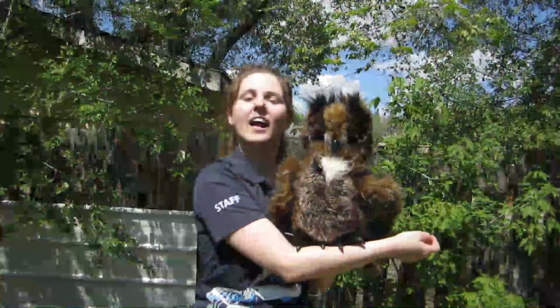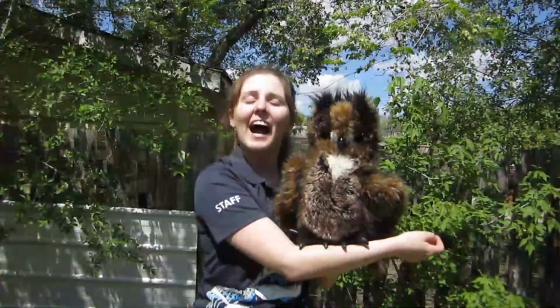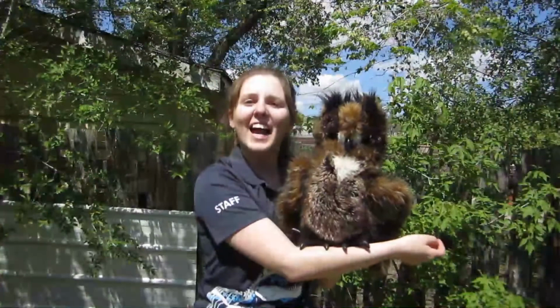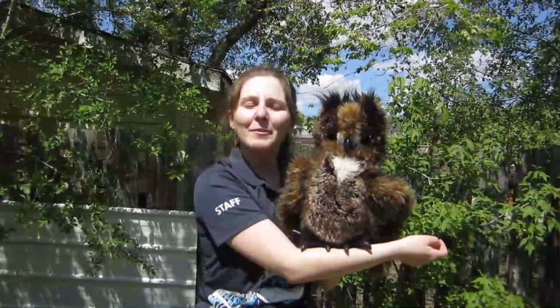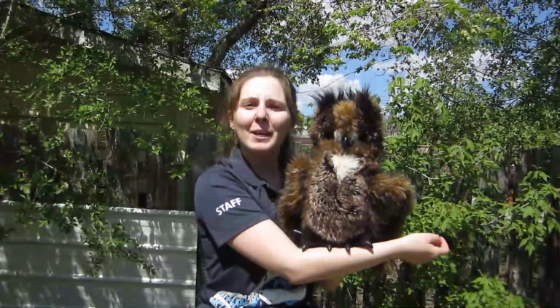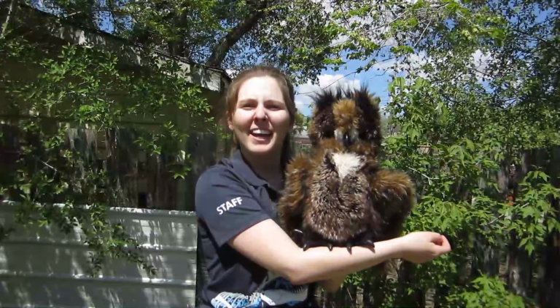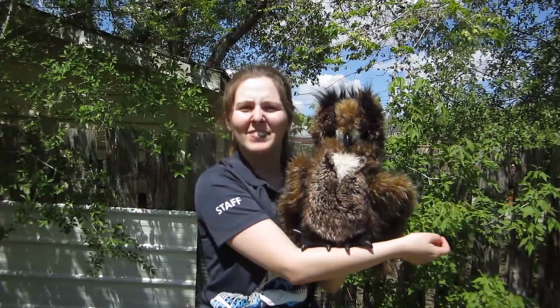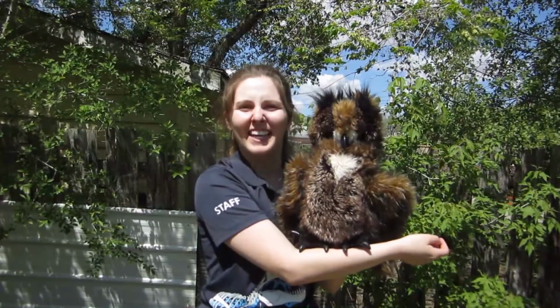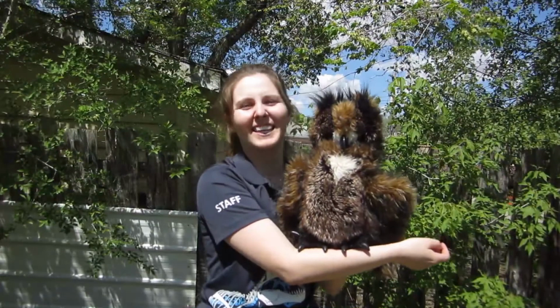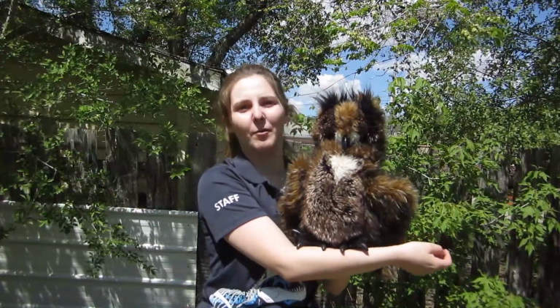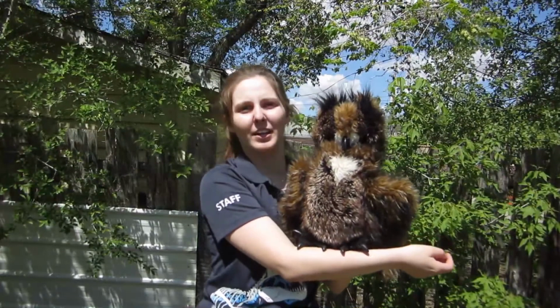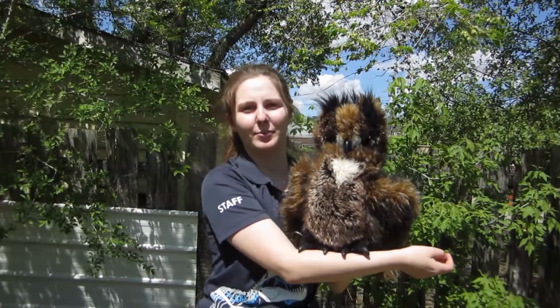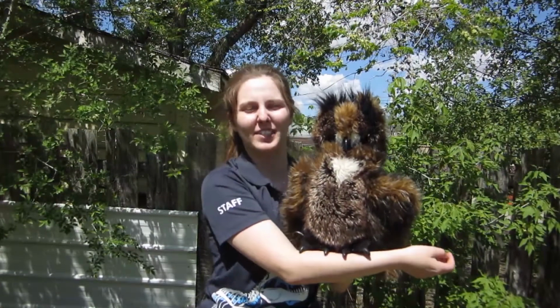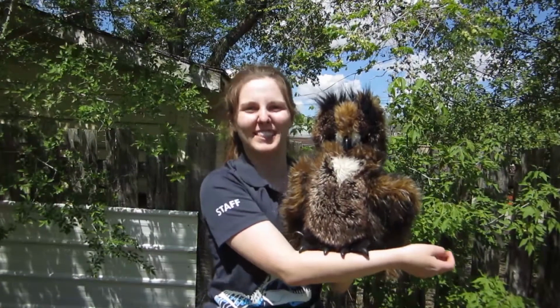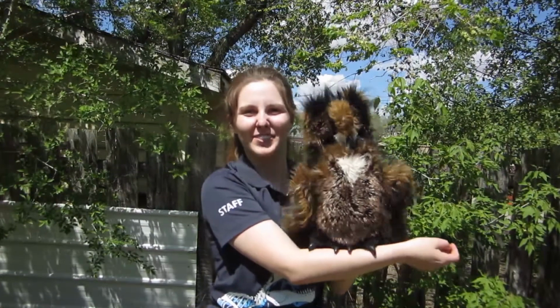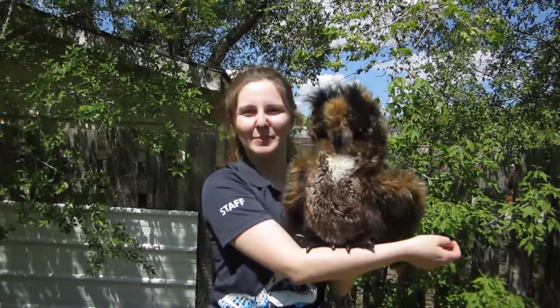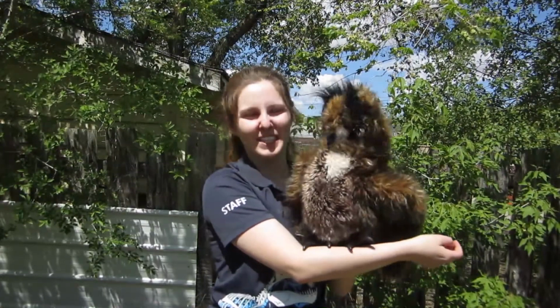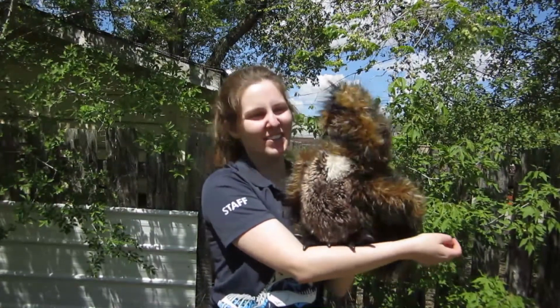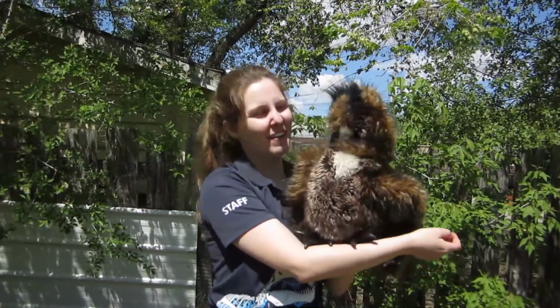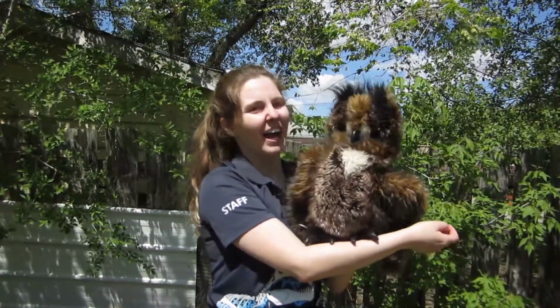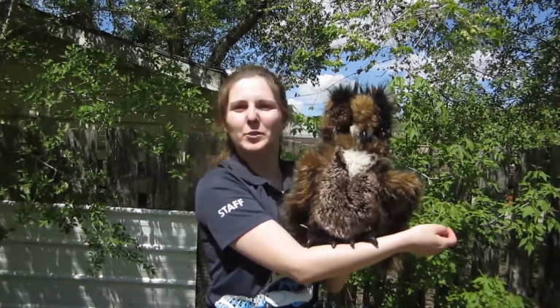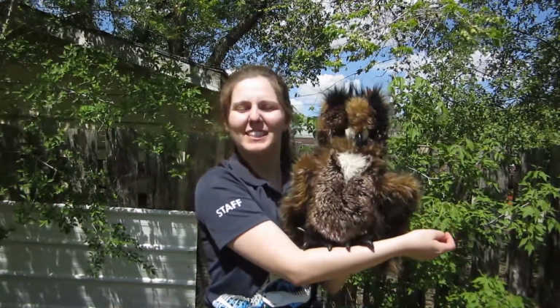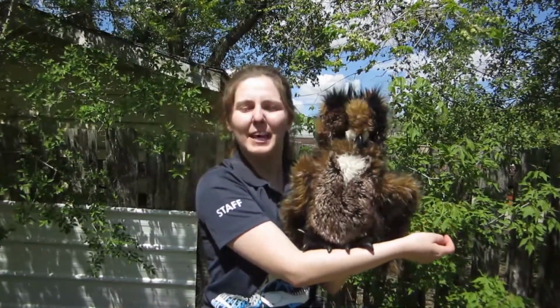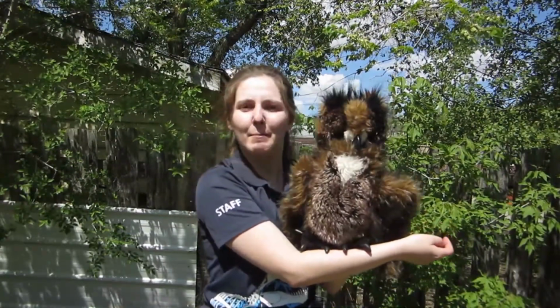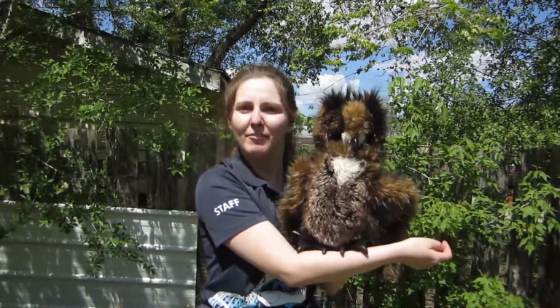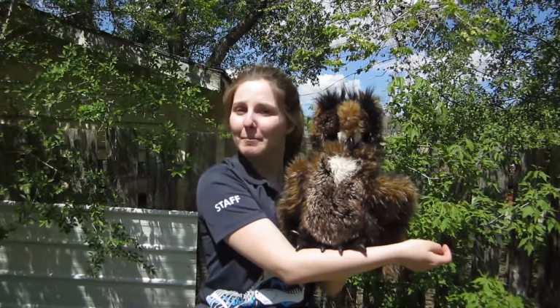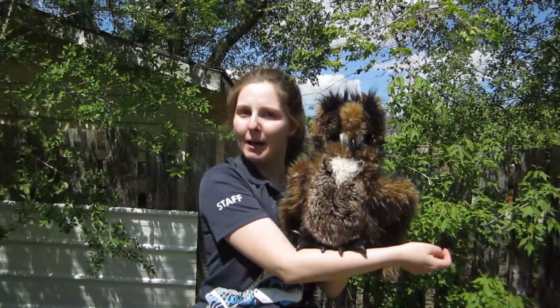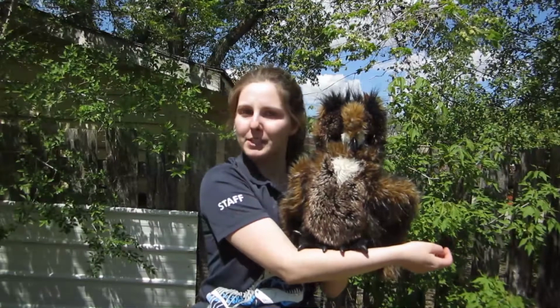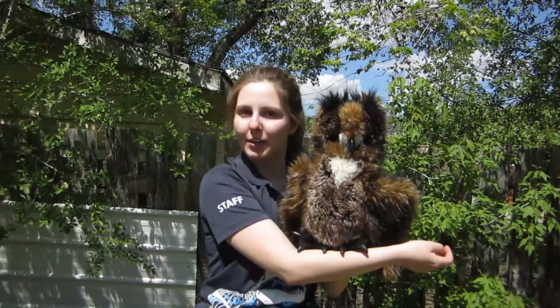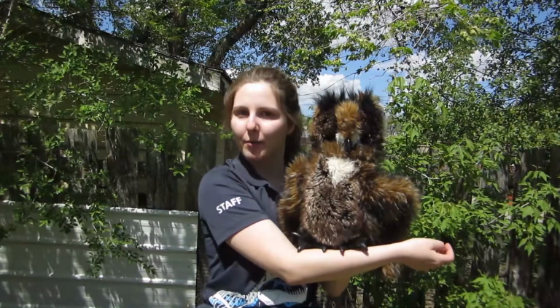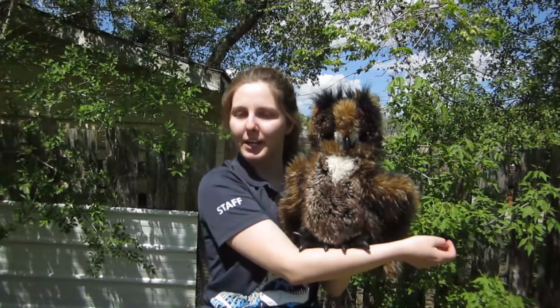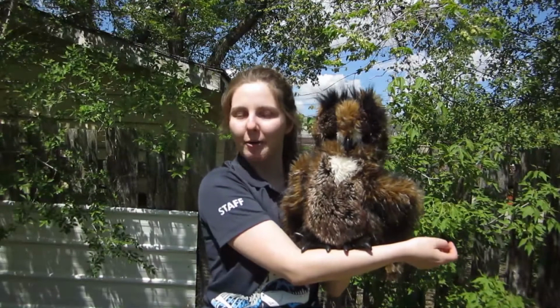Hi everybody. My name's Kayleigh and I work at the Royal Saskatchewan Museum. I'm joined today by my friend Bubs, the great horned owl.